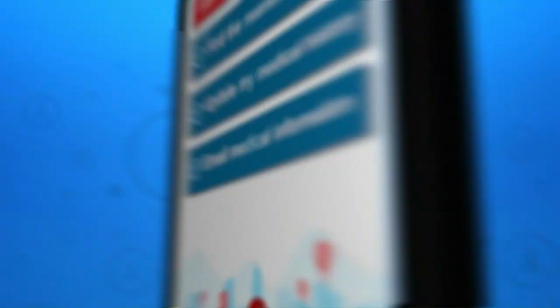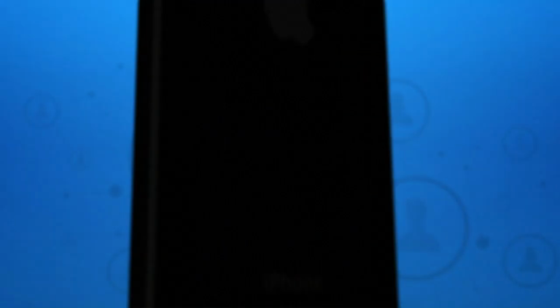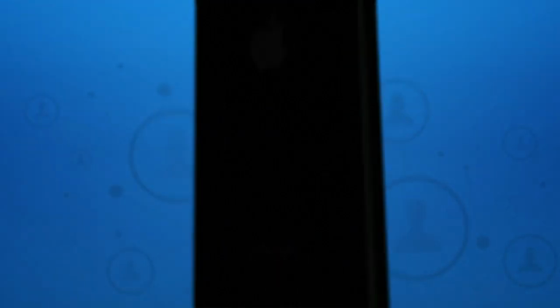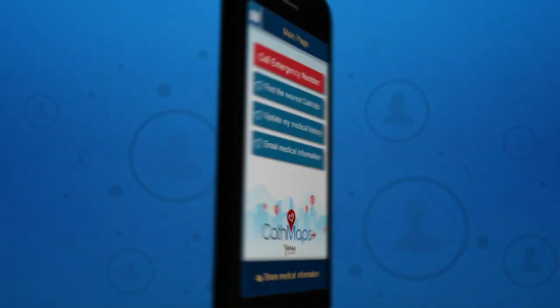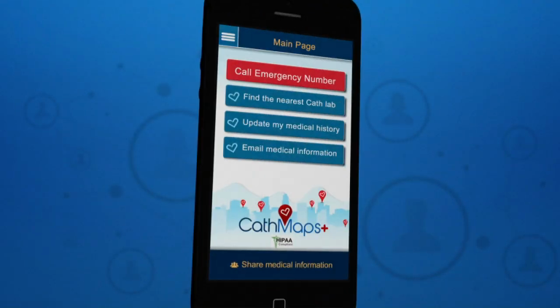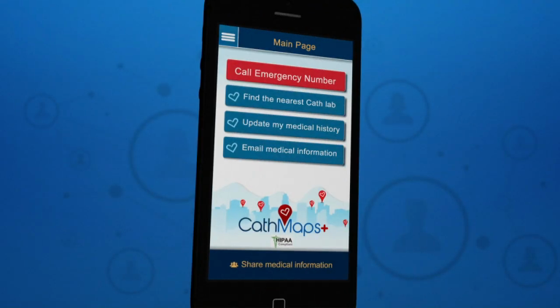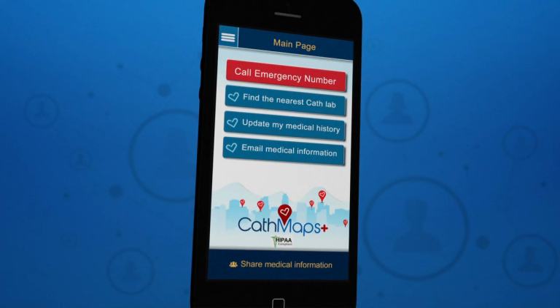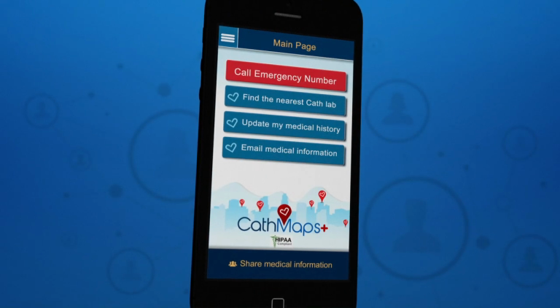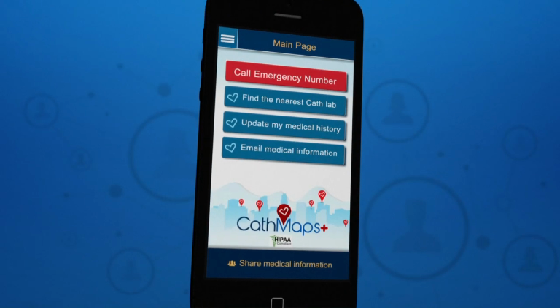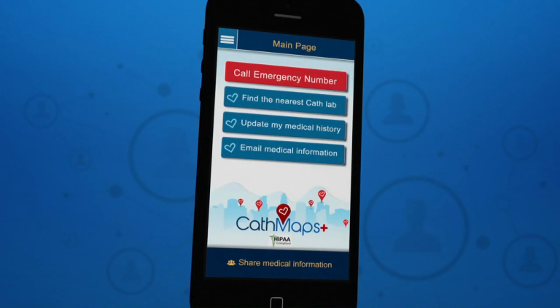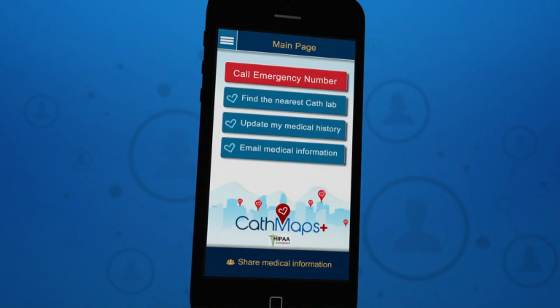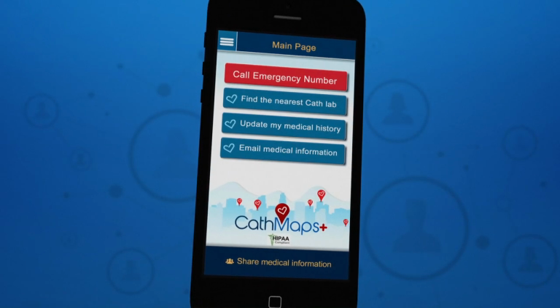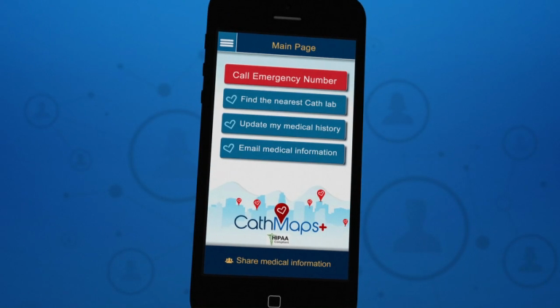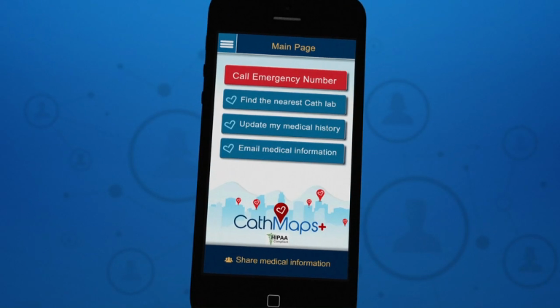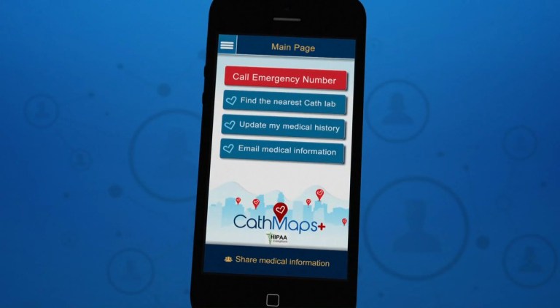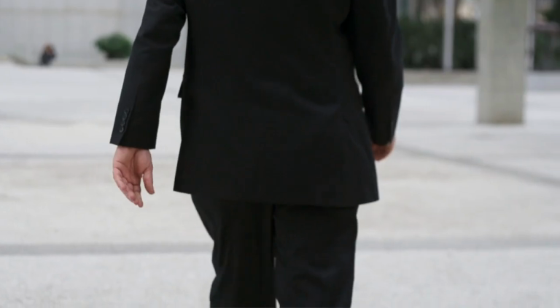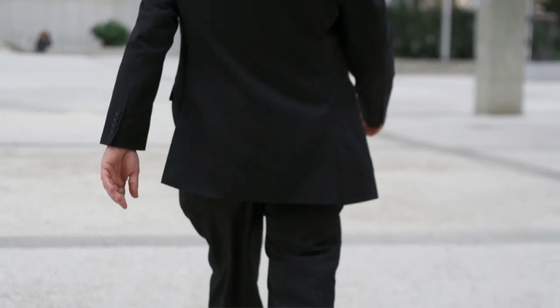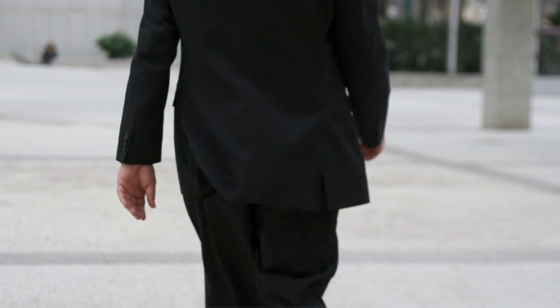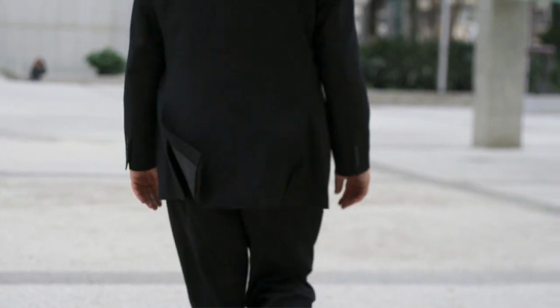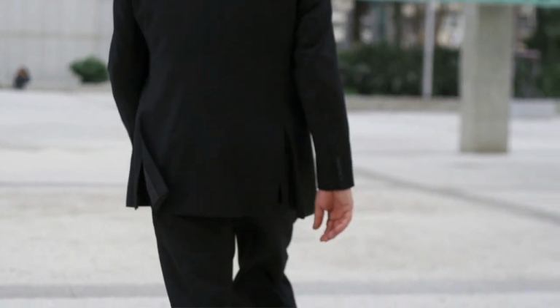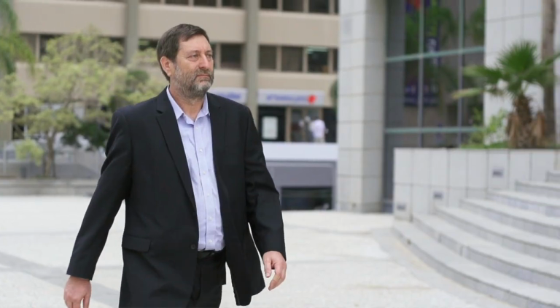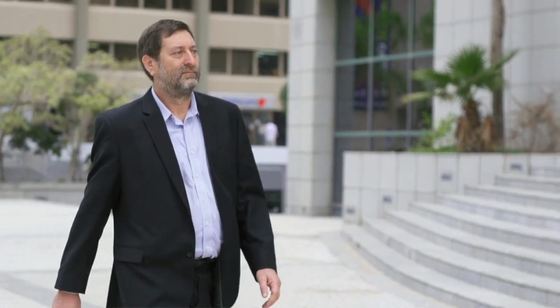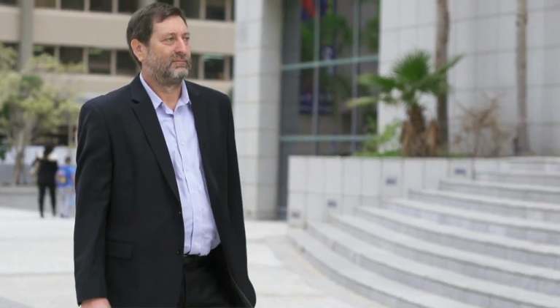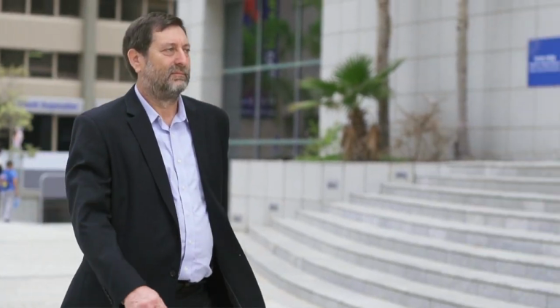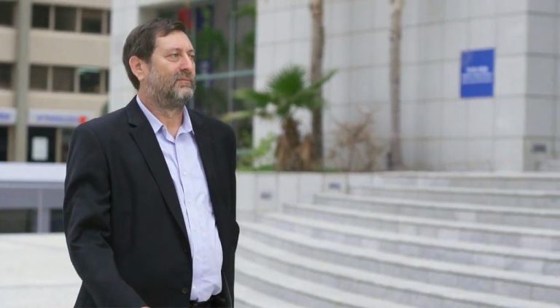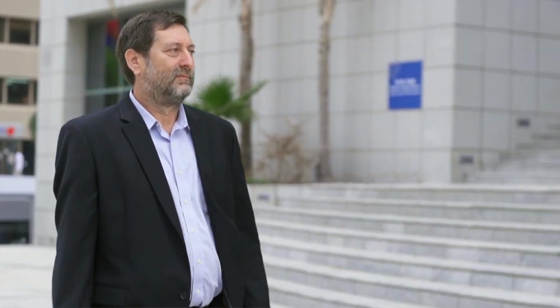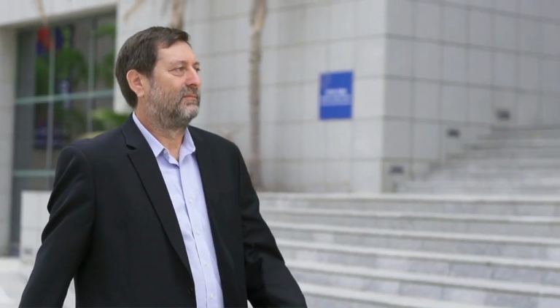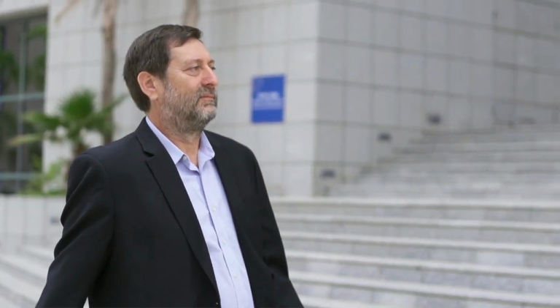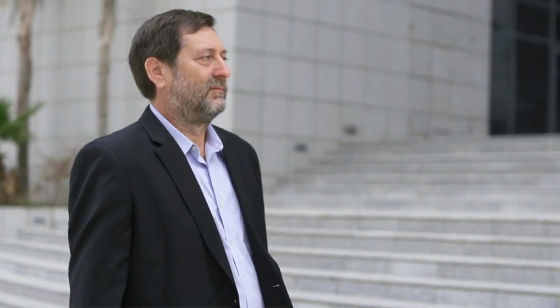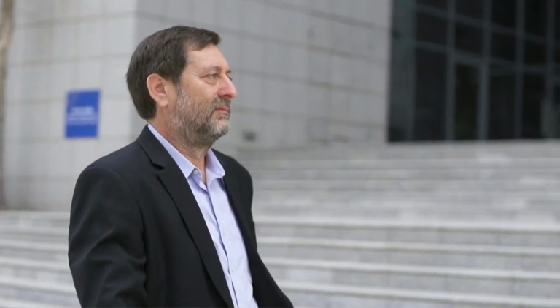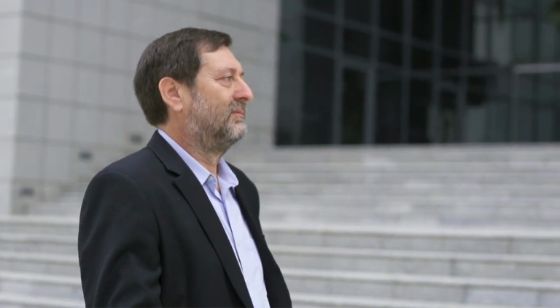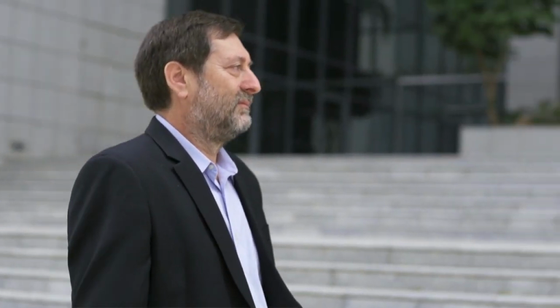Cath Maps Plus is a mobile app that allows people with cardiac history to live their lives with greater freedom and peace of mind.